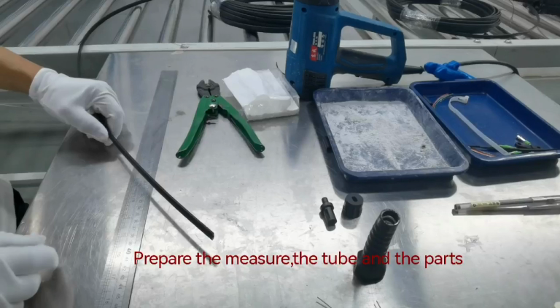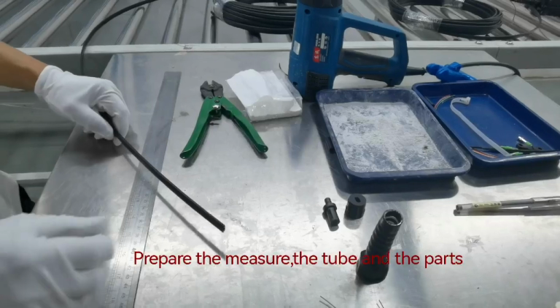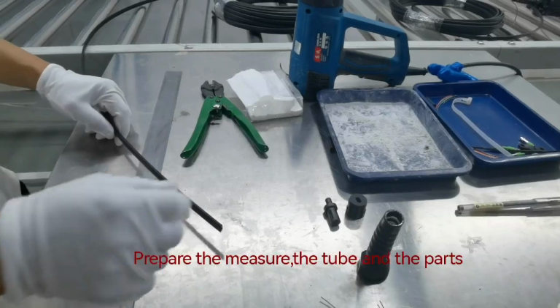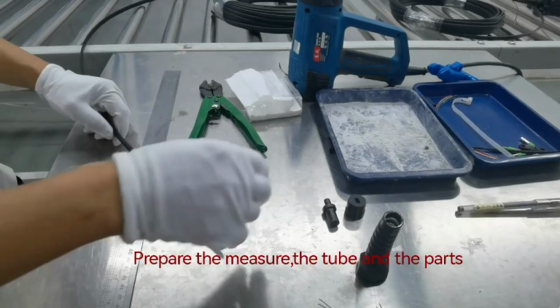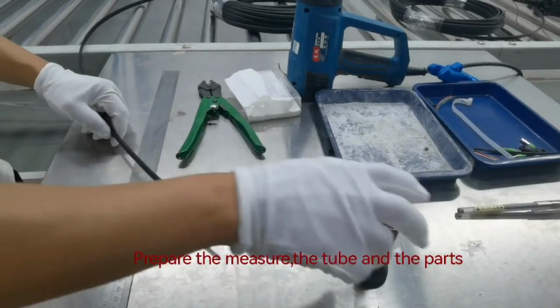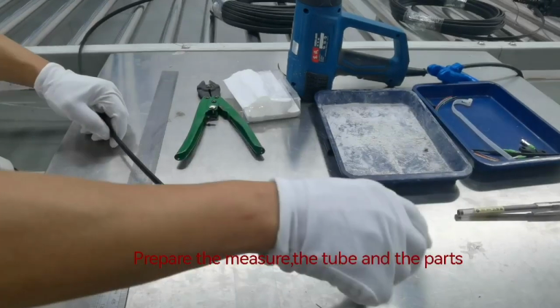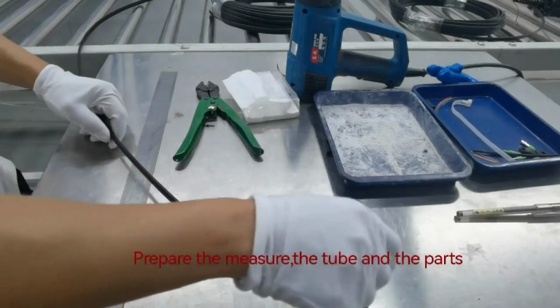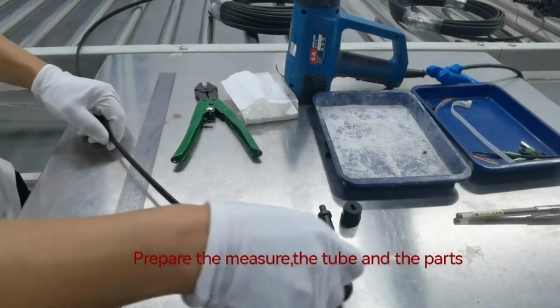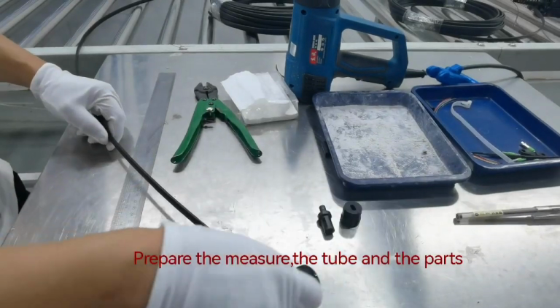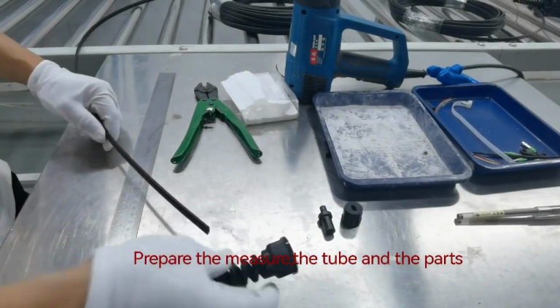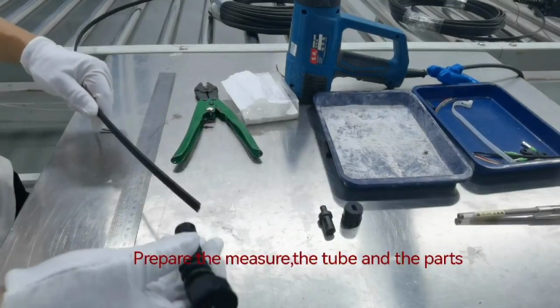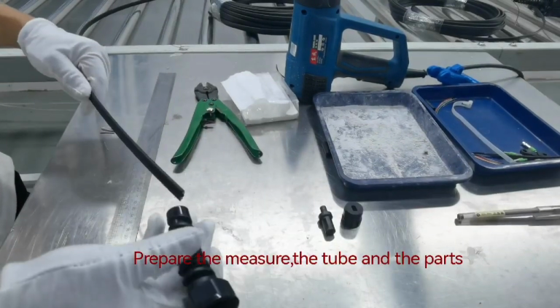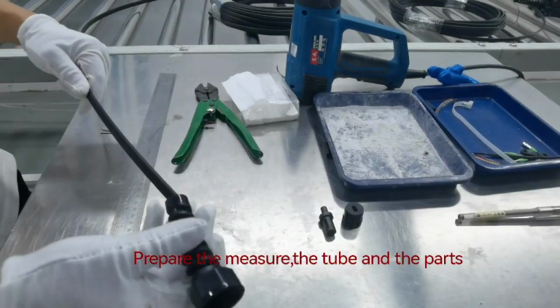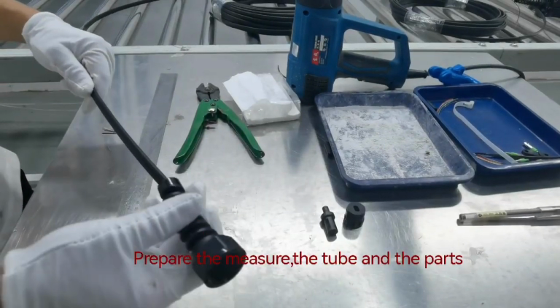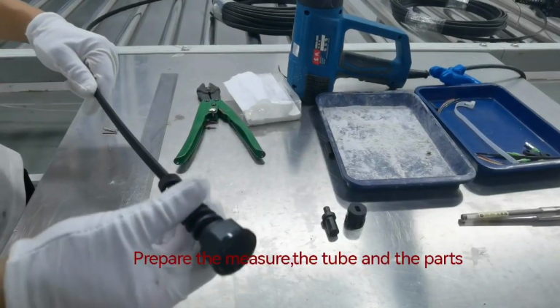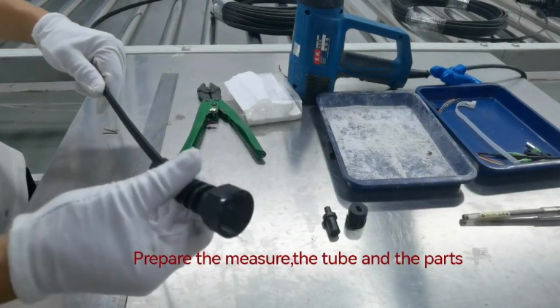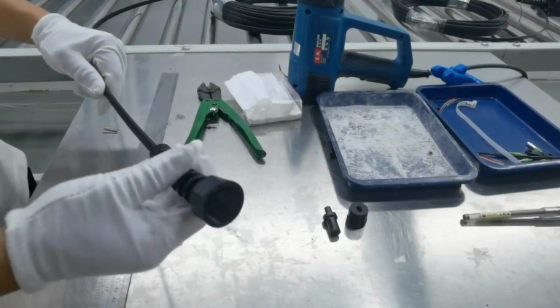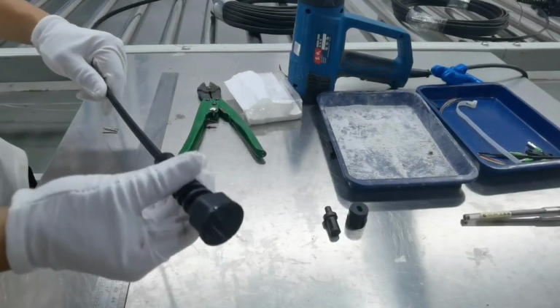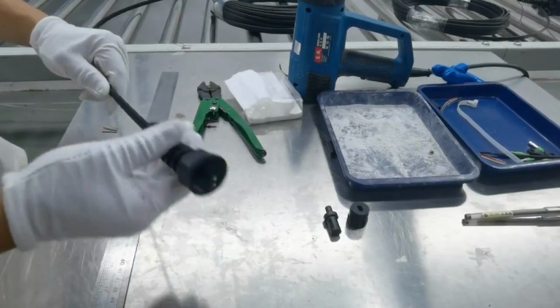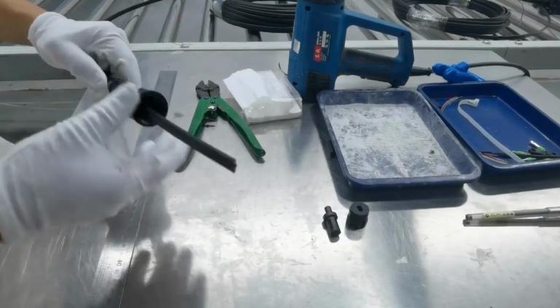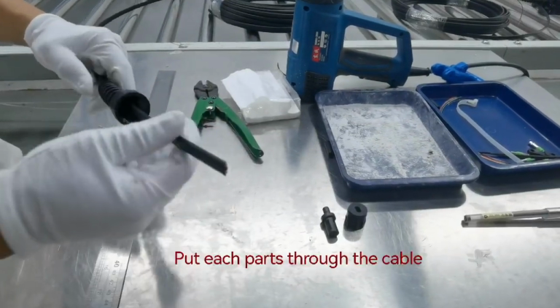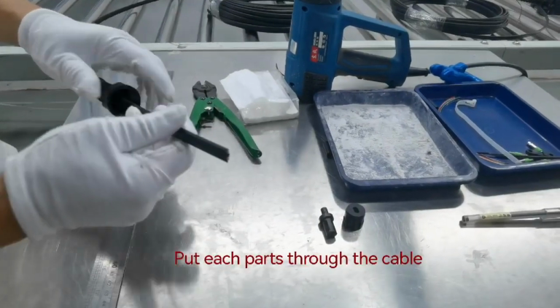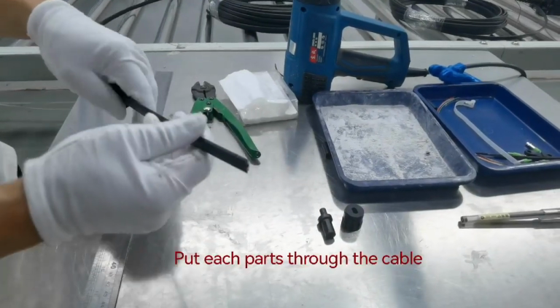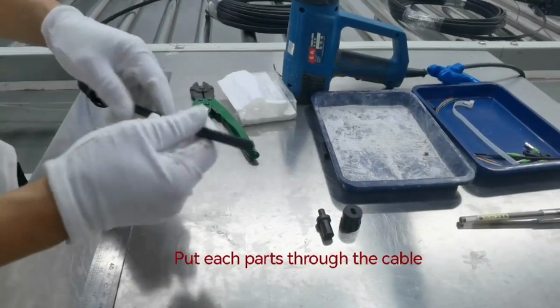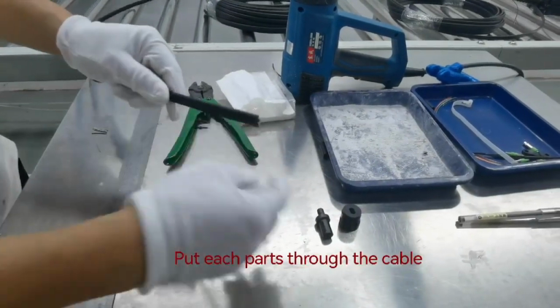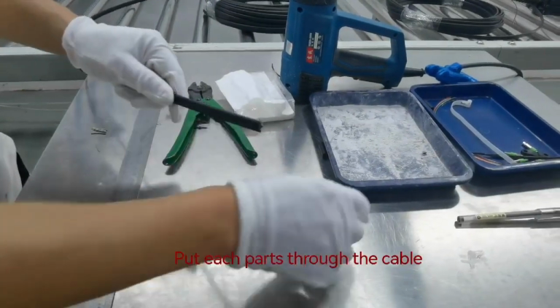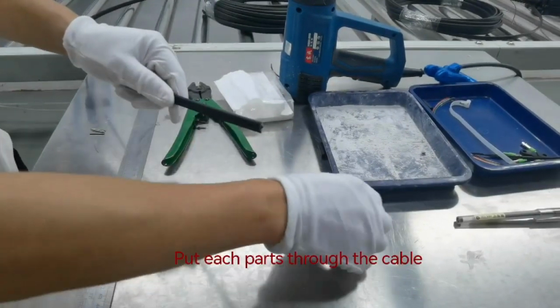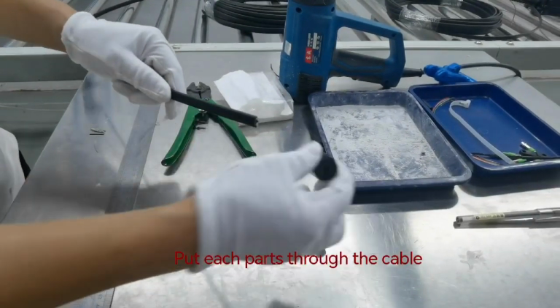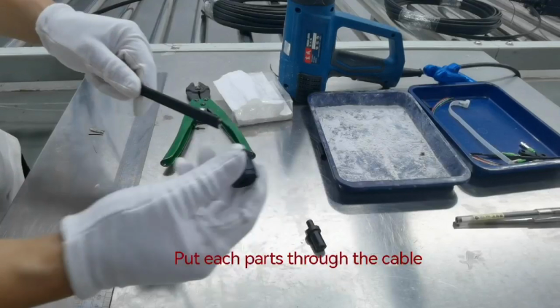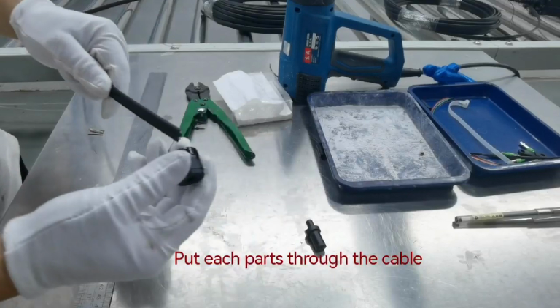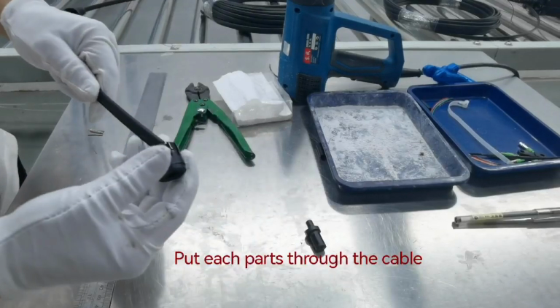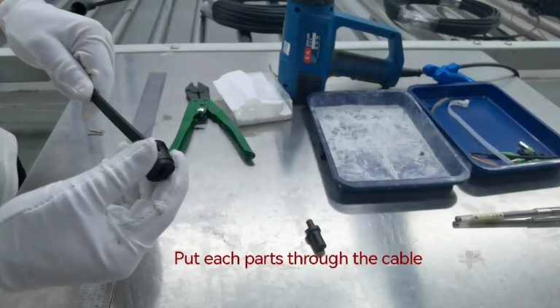Prepare the measure, the tube and the parts. Put each part through the cable.